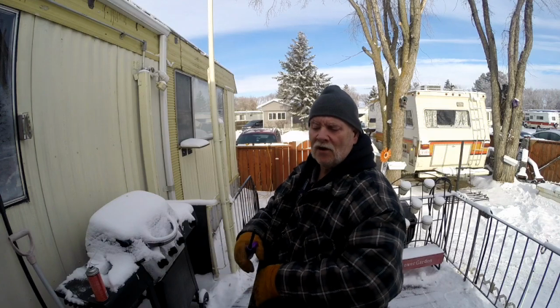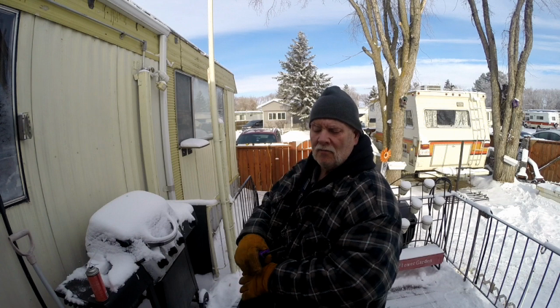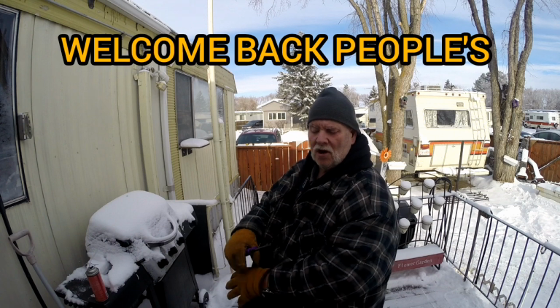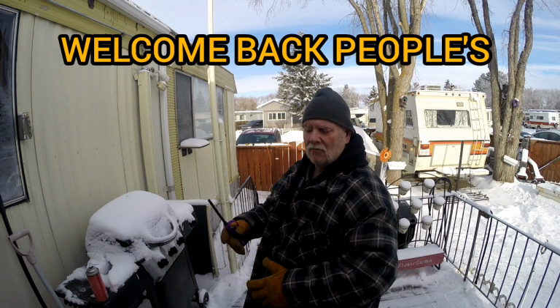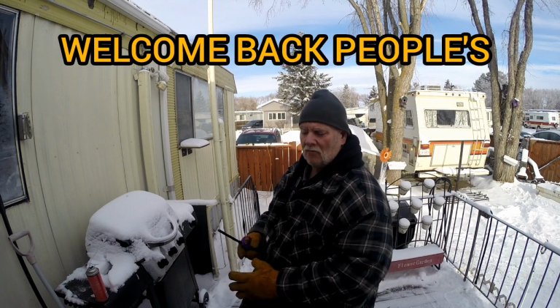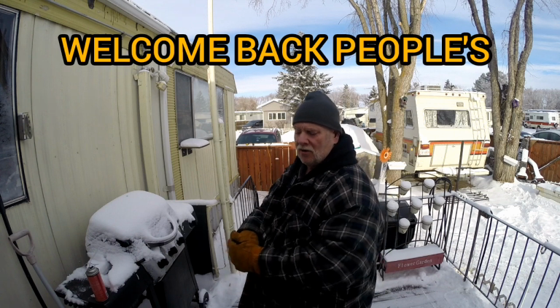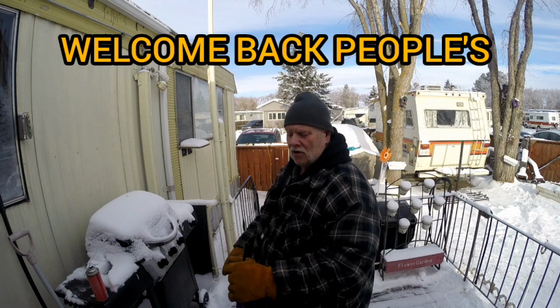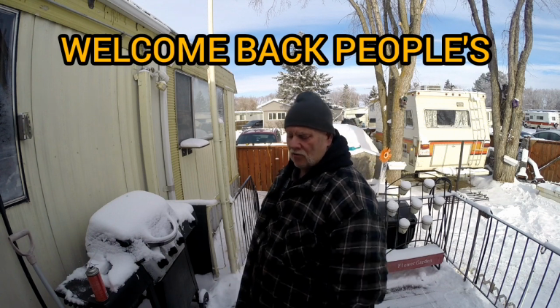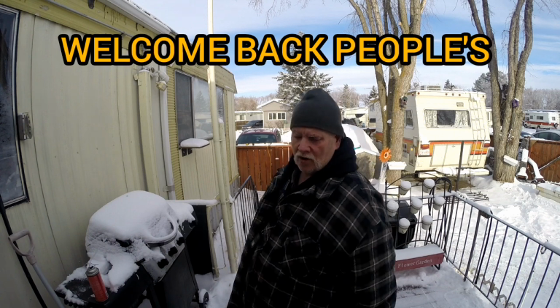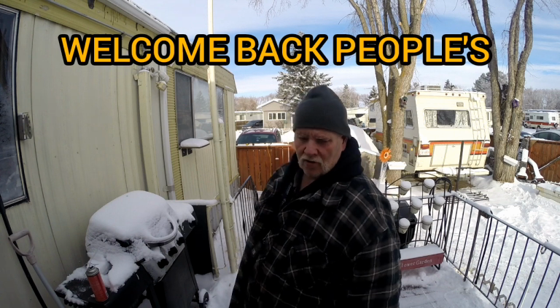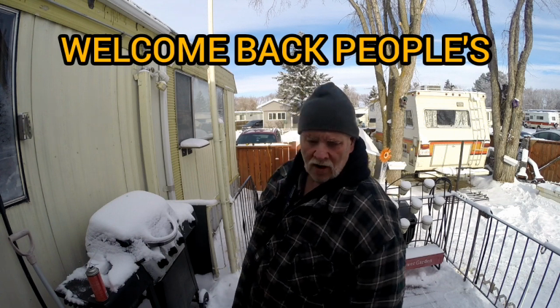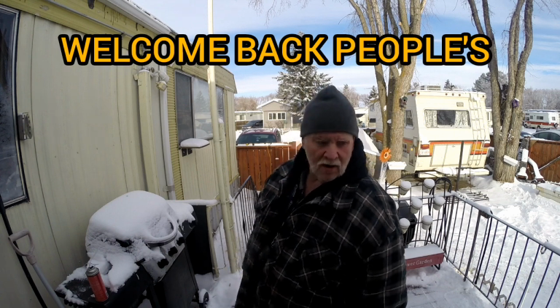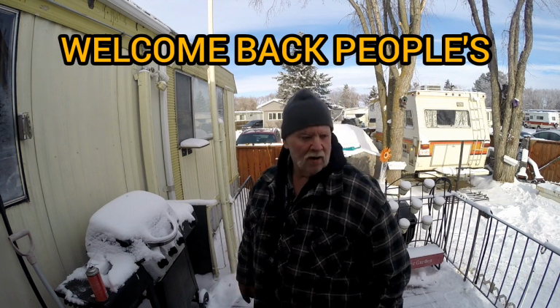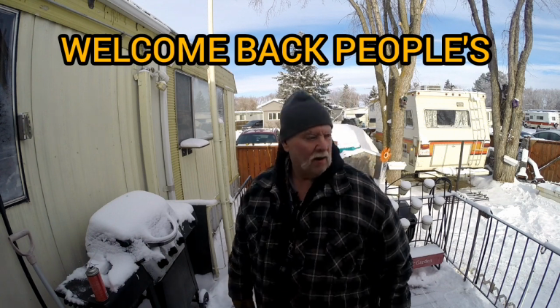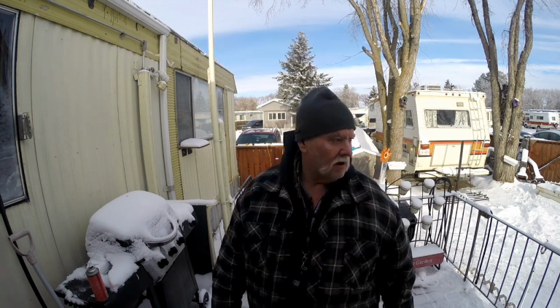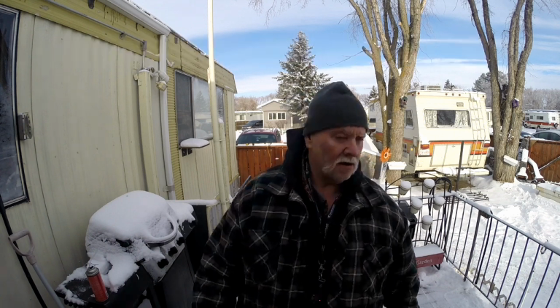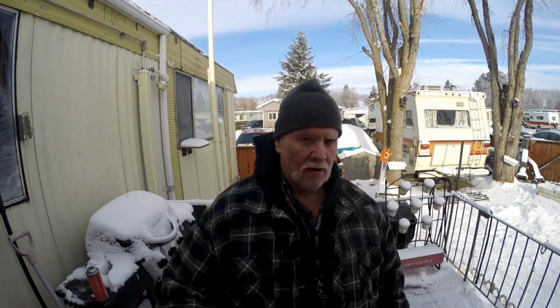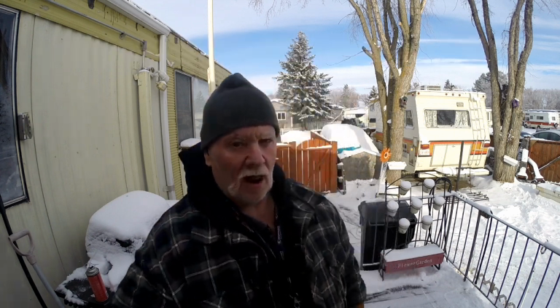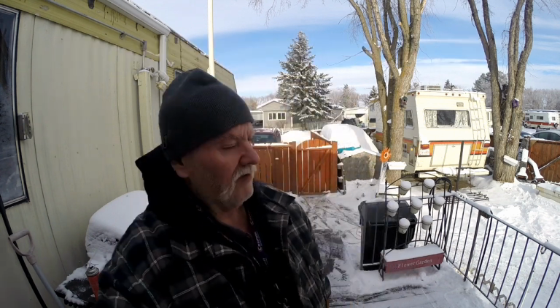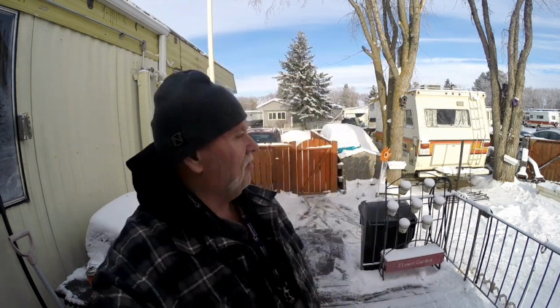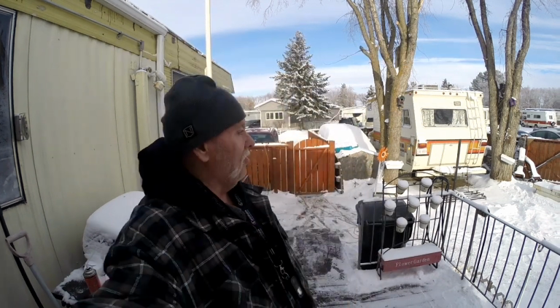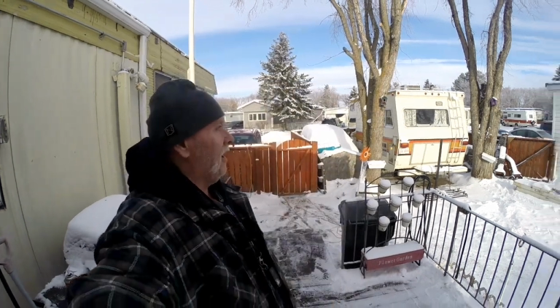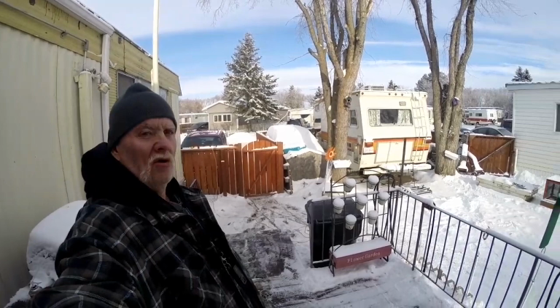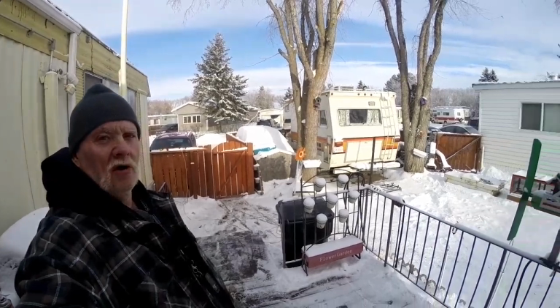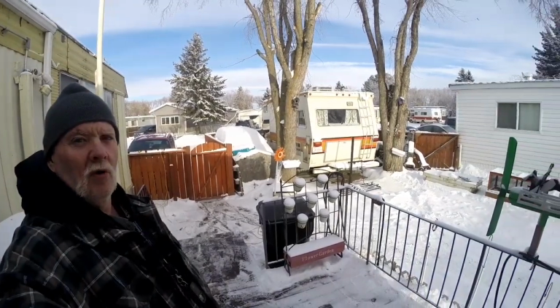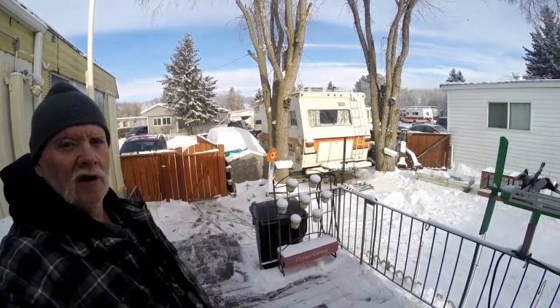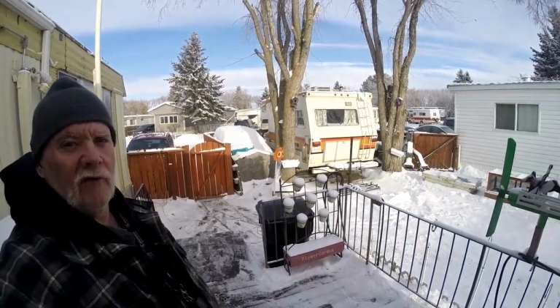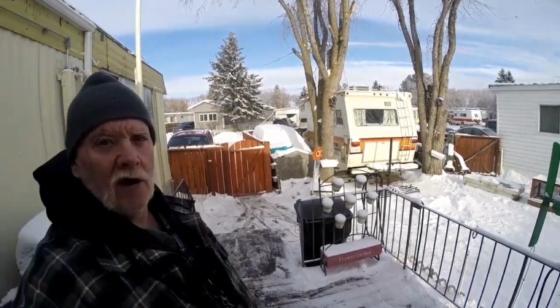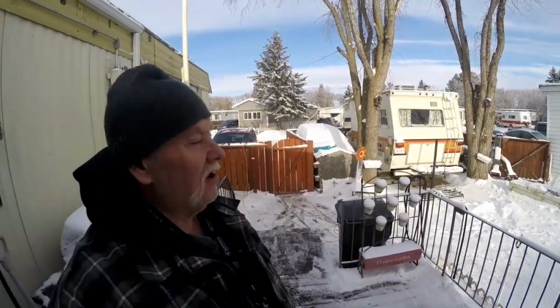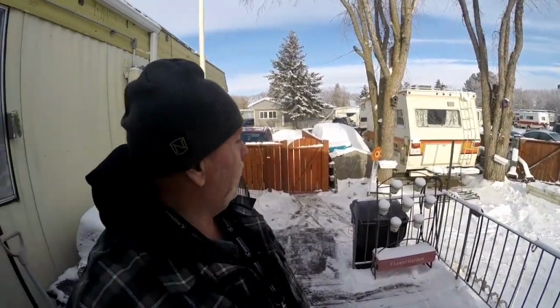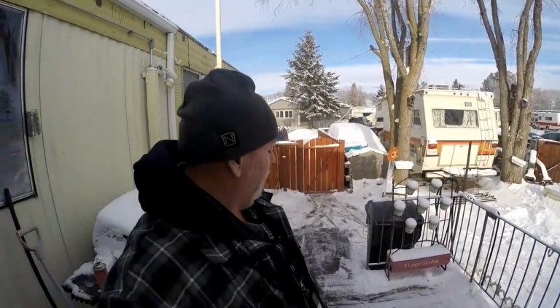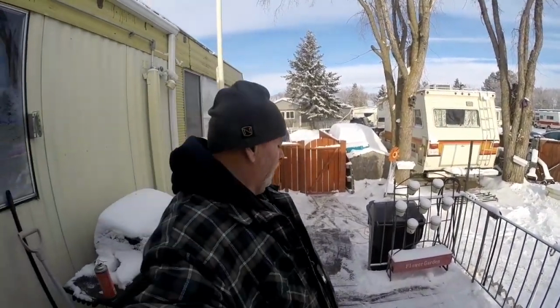Hi friends, welcome to my channel. I'm Brian McClay, Sandy Shores, Great Outdoors. Man alive, it's a cold day — it's colder than a well-digger's, I'll tell you that.